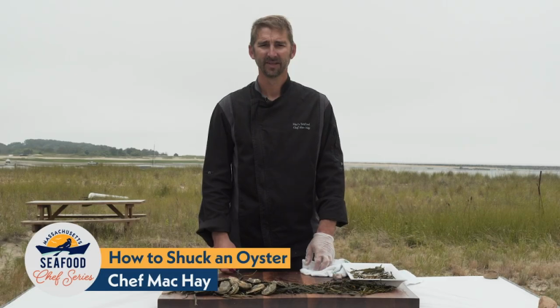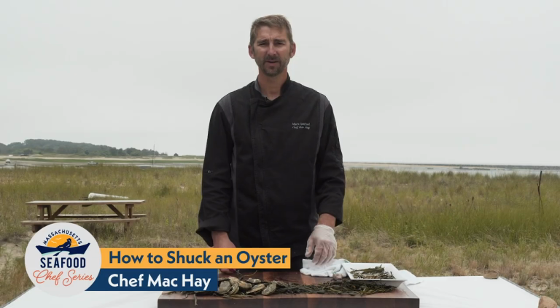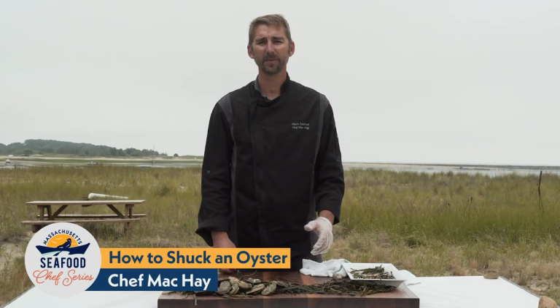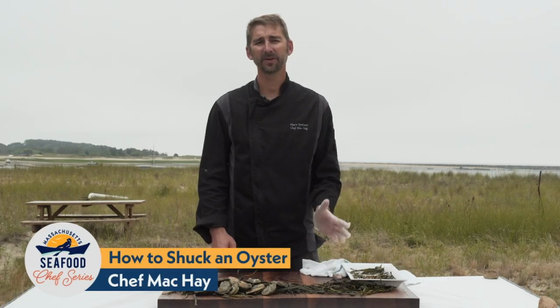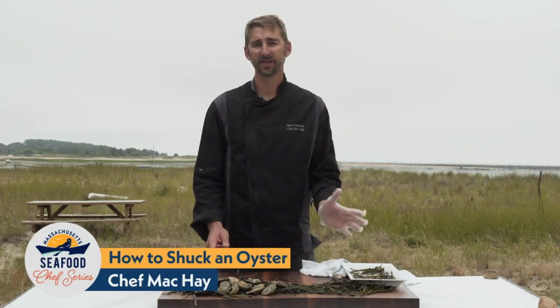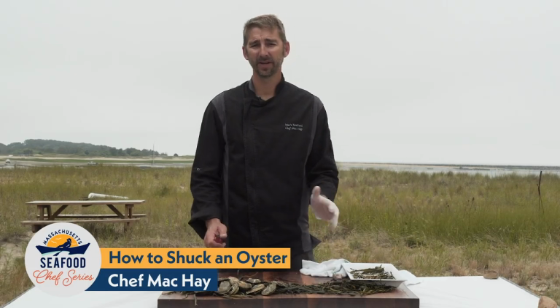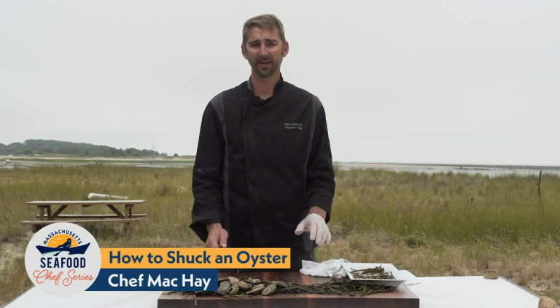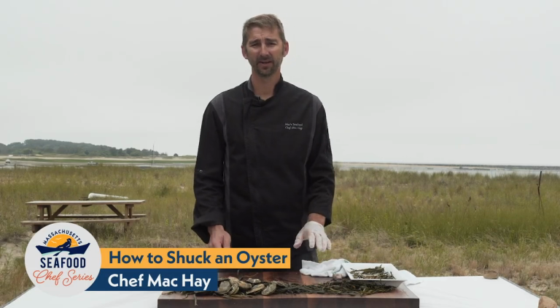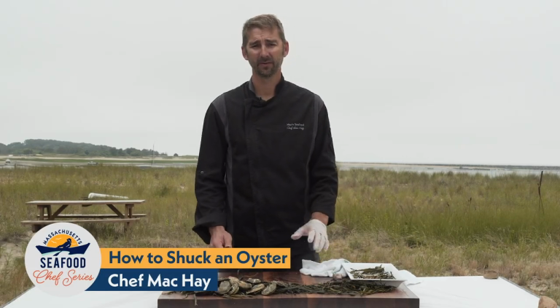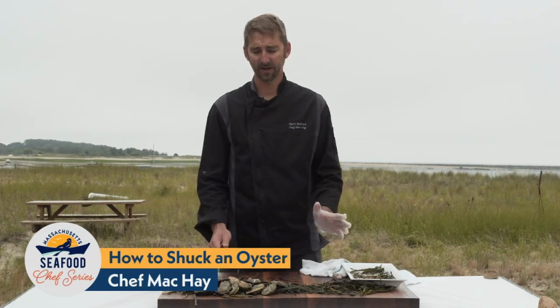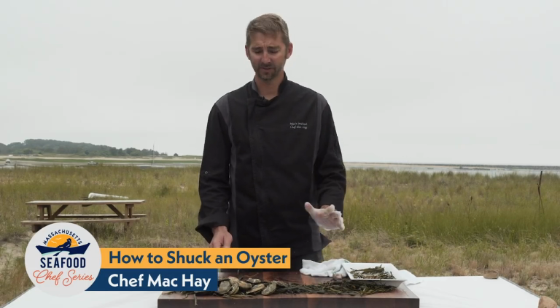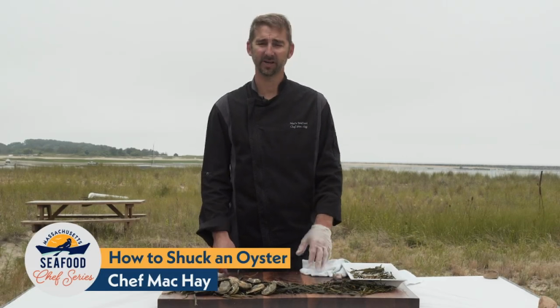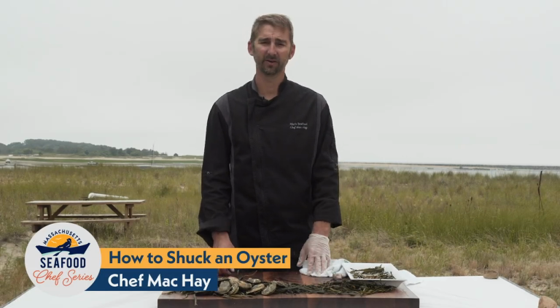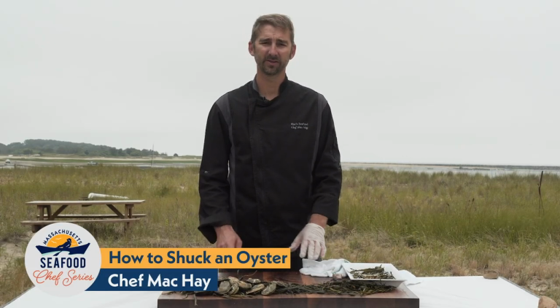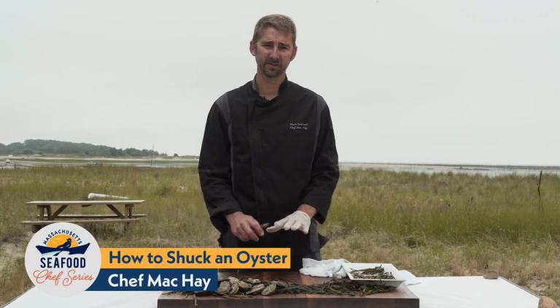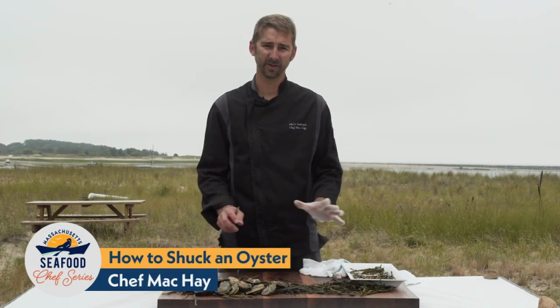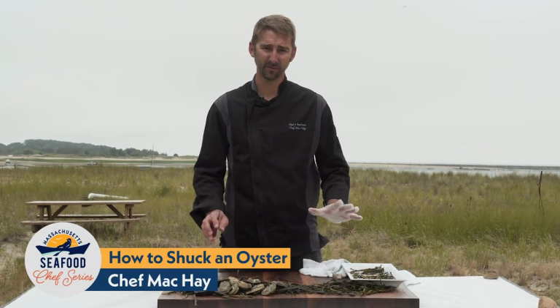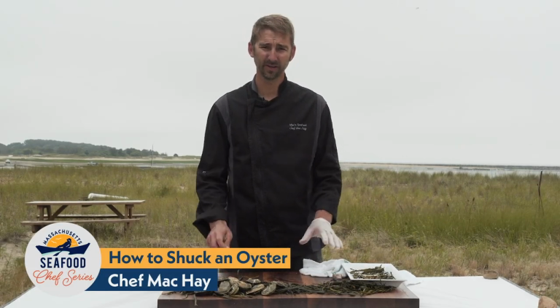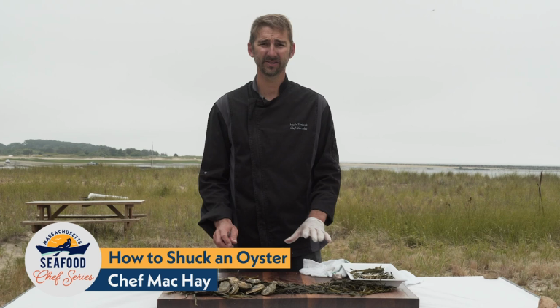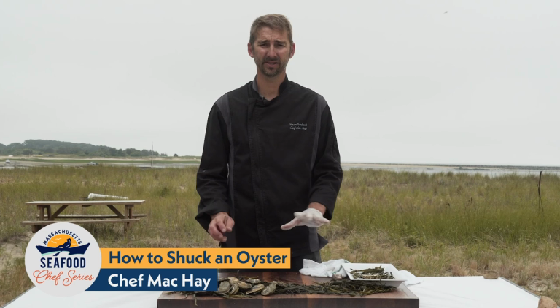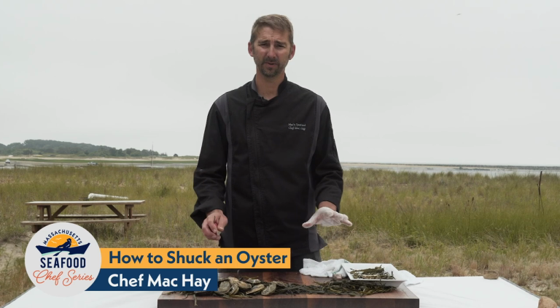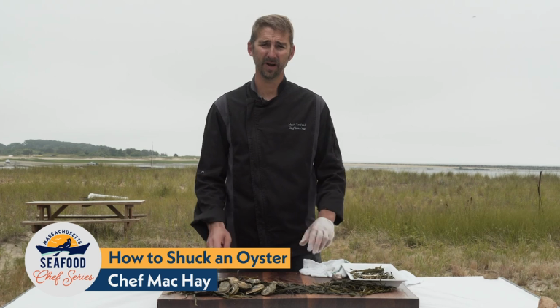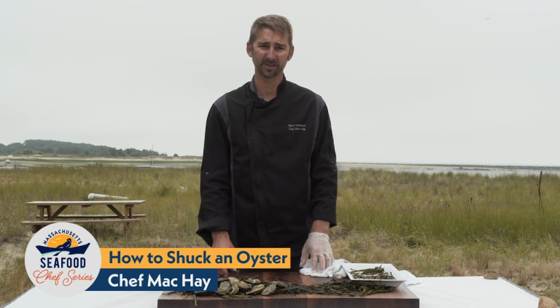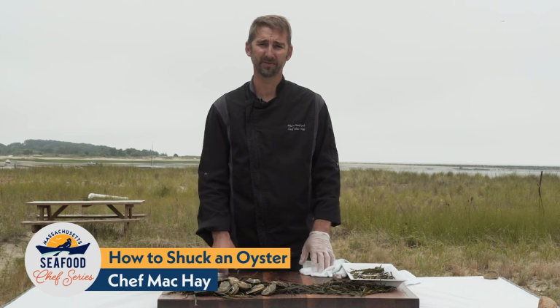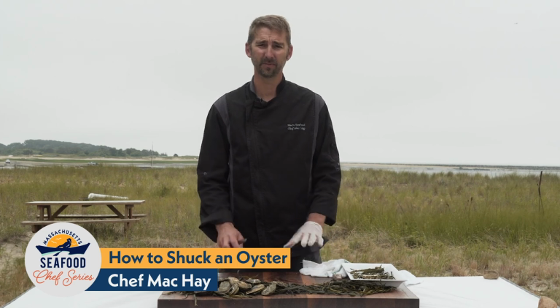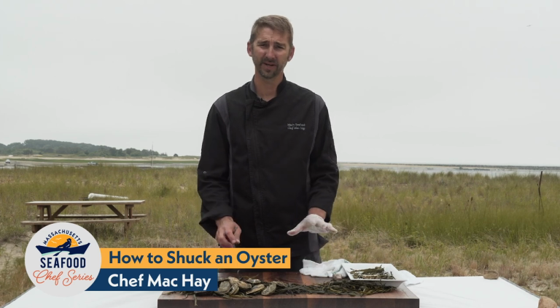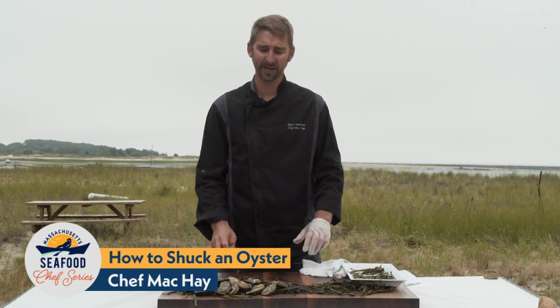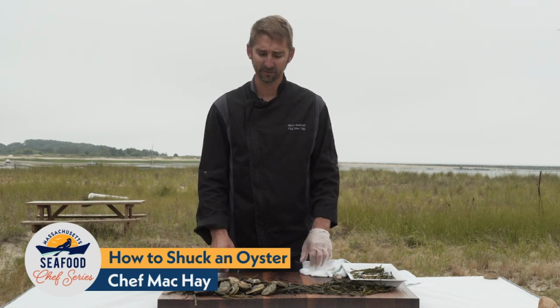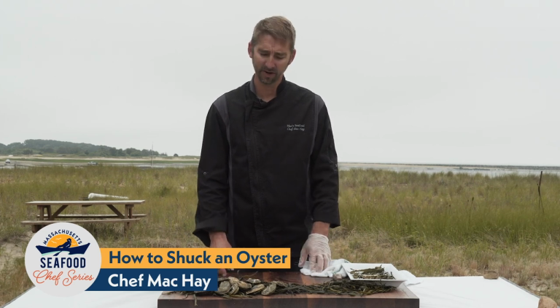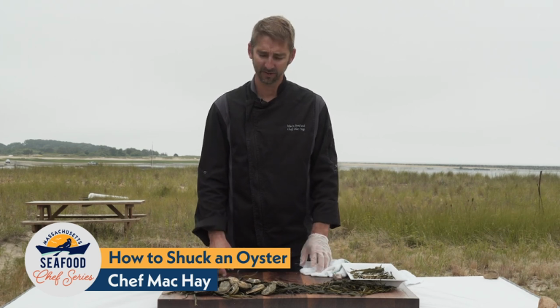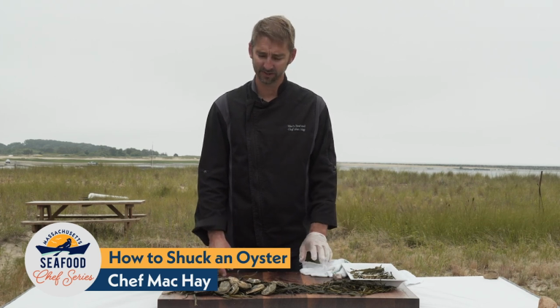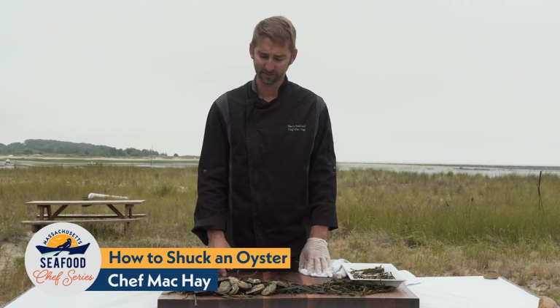Some people are intimidated when it comes to shucking oysters, but it really is a simple process if you break it down into a couple of steps.